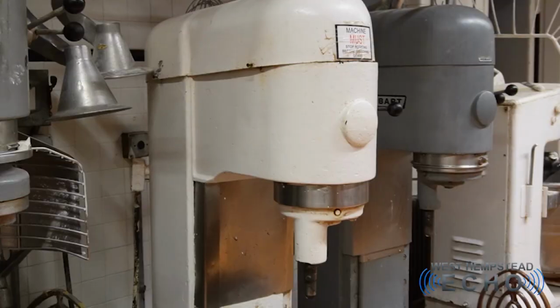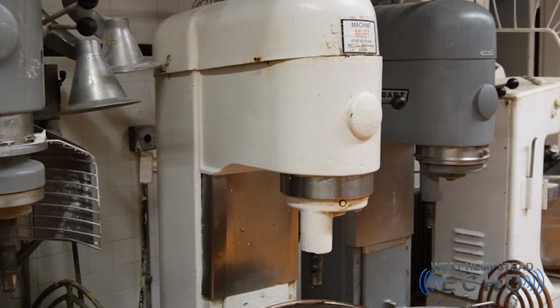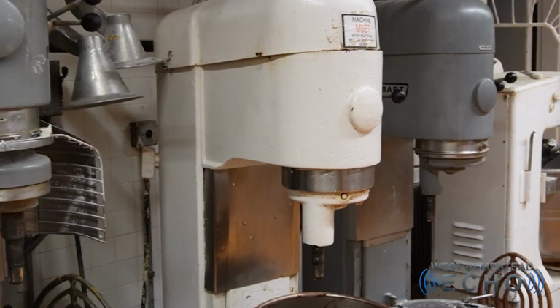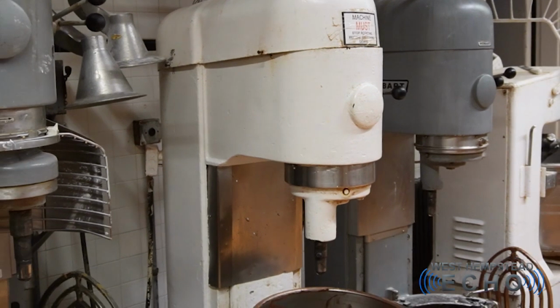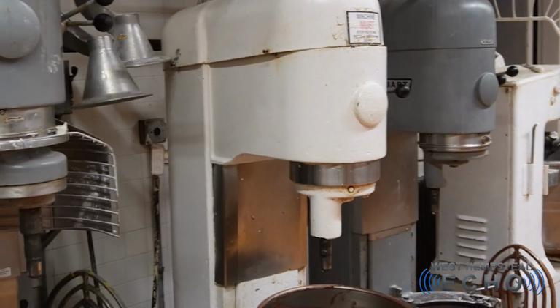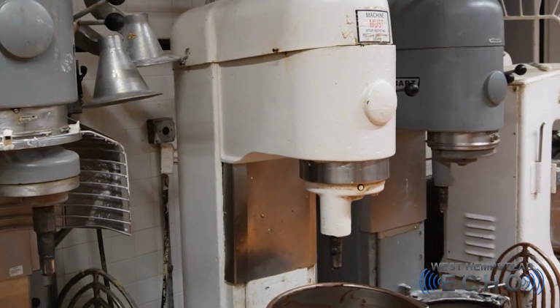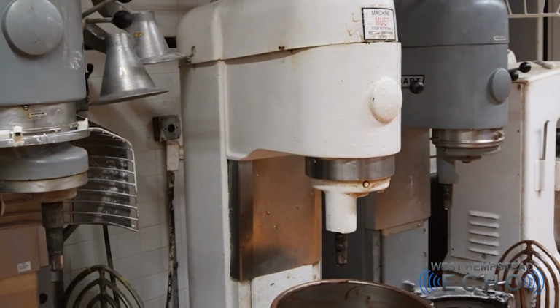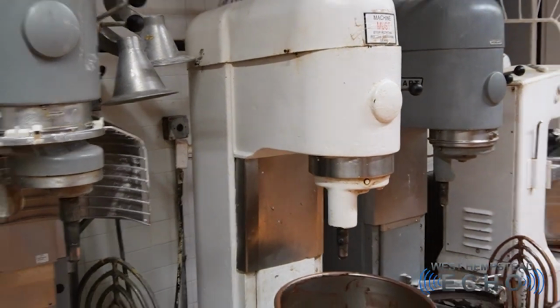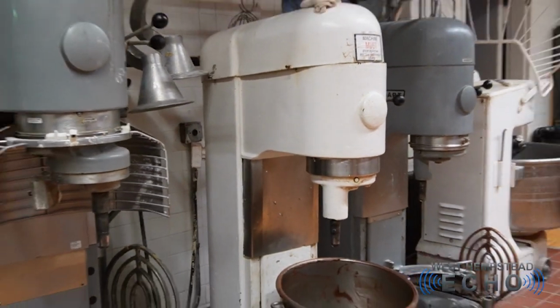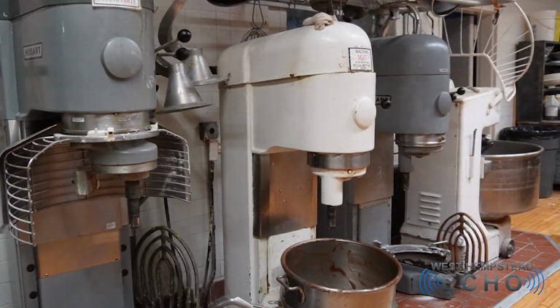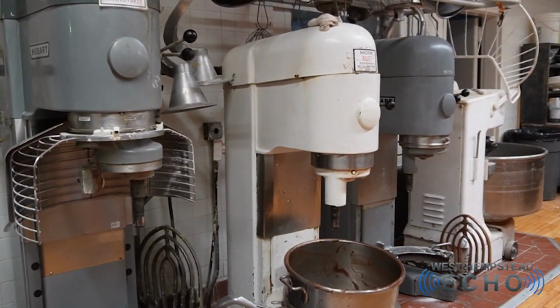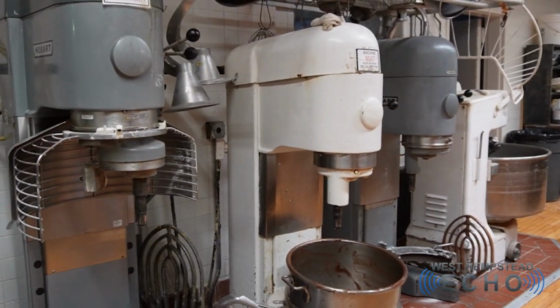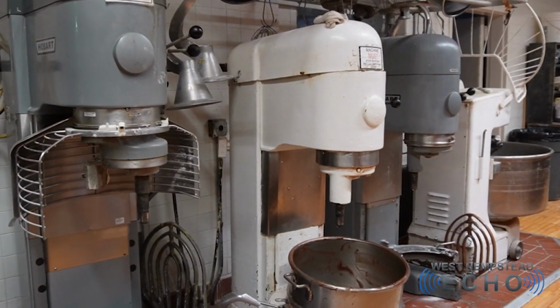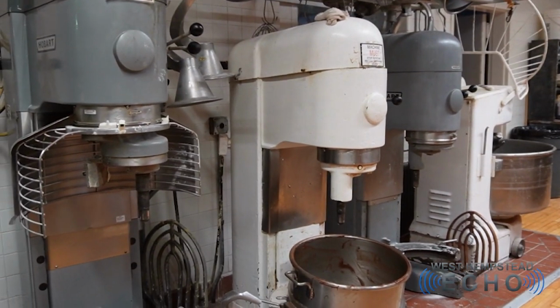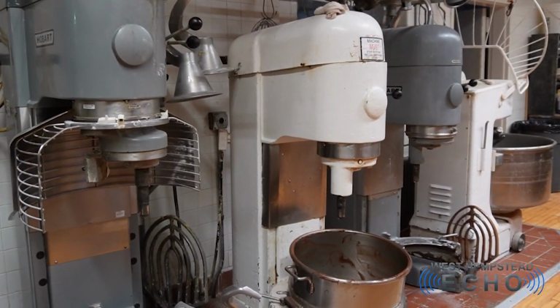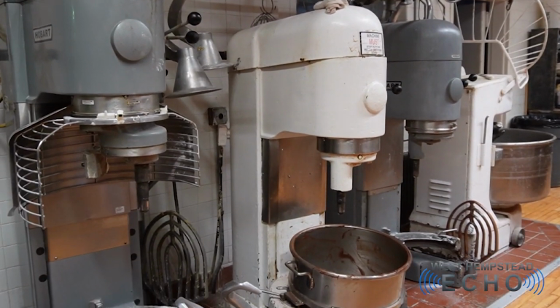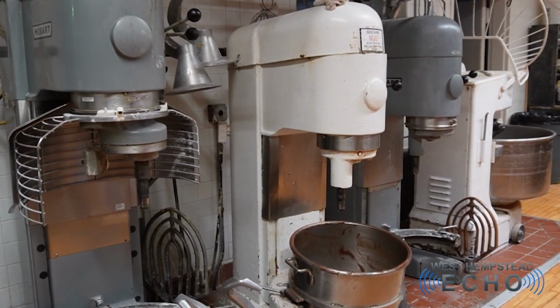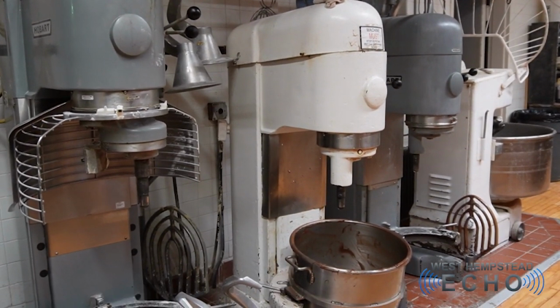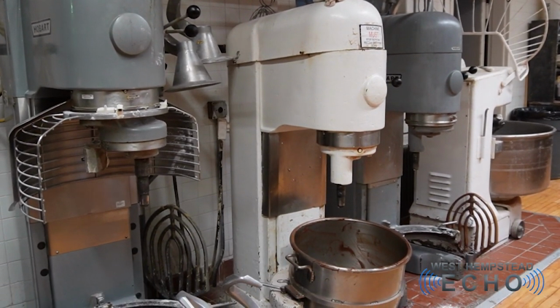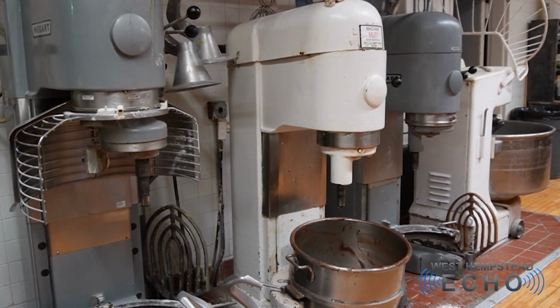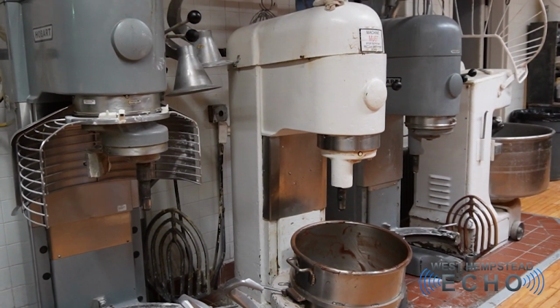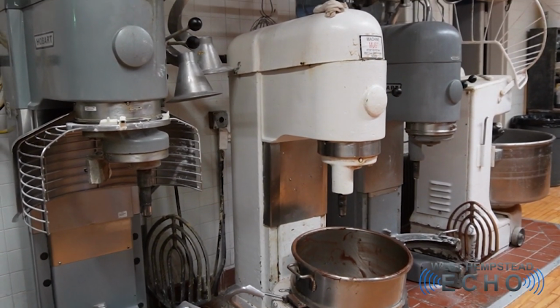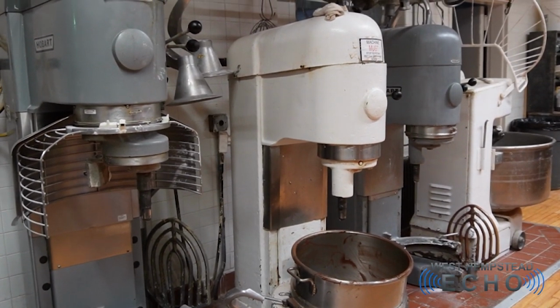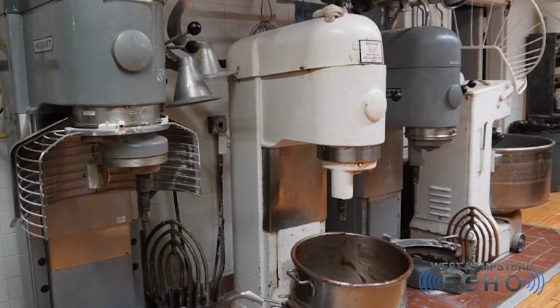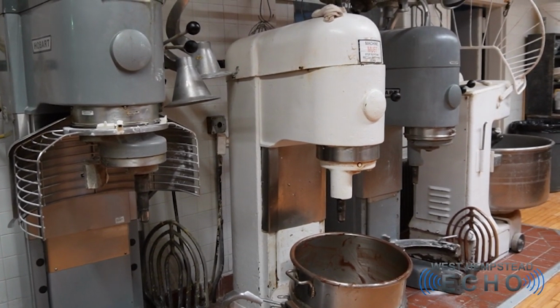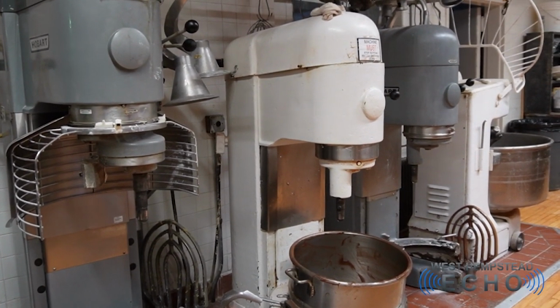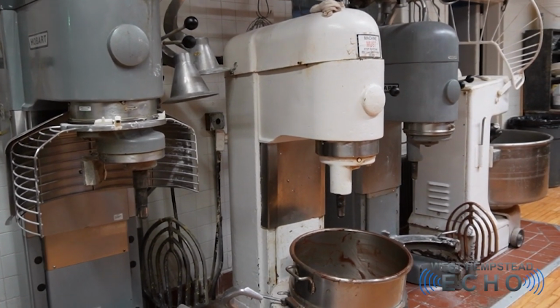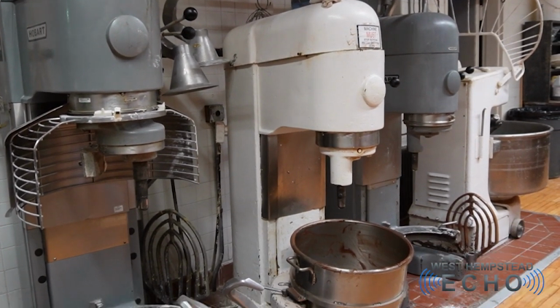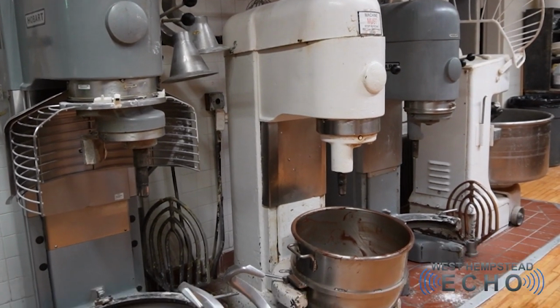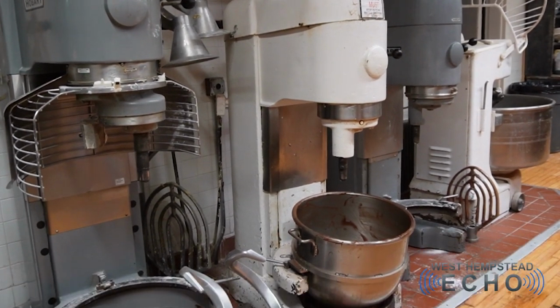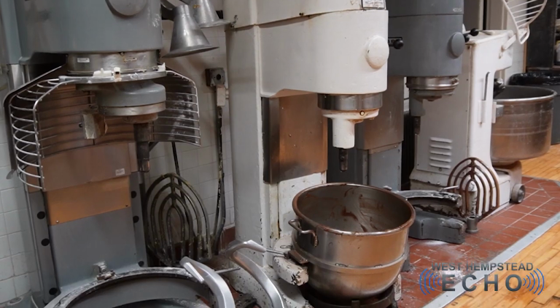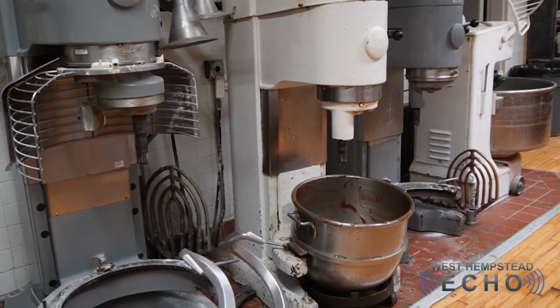These are some of our mixing areas, with different sized machines depending on what we're mixing.